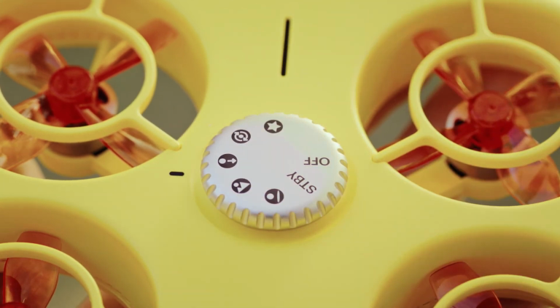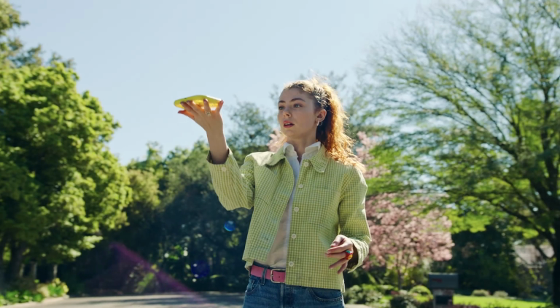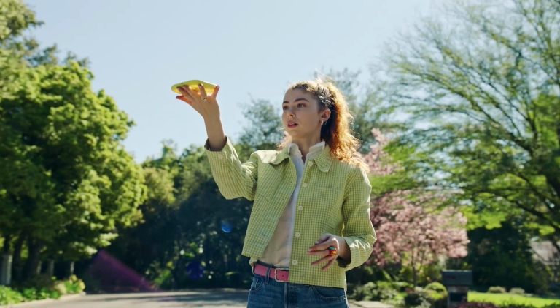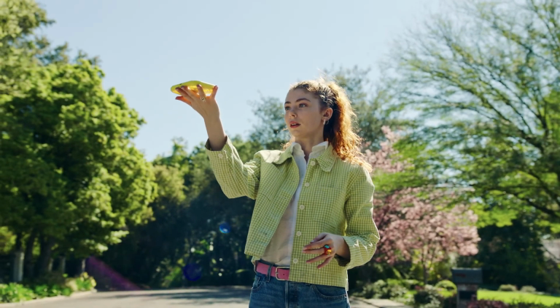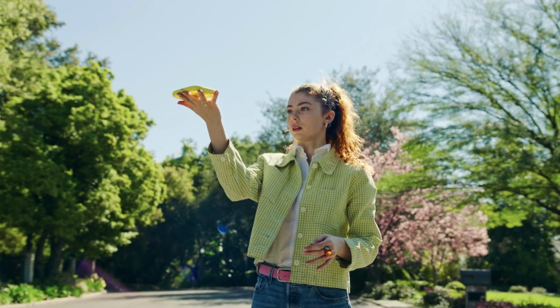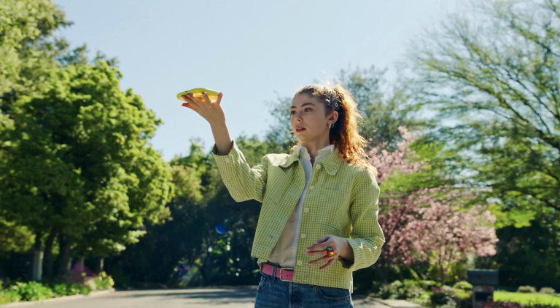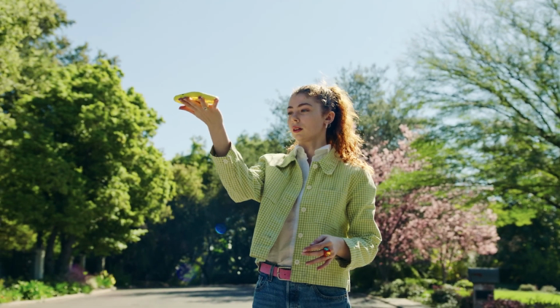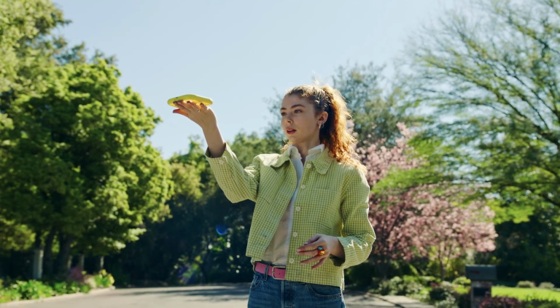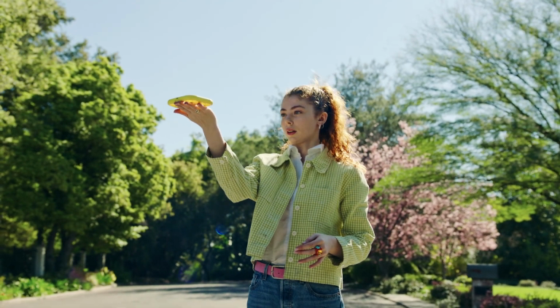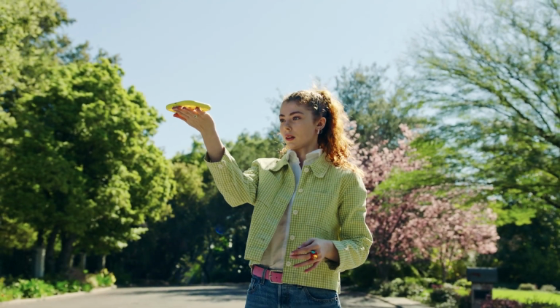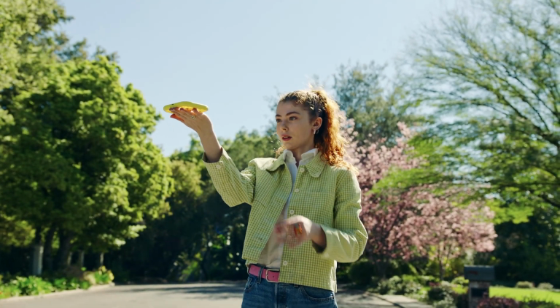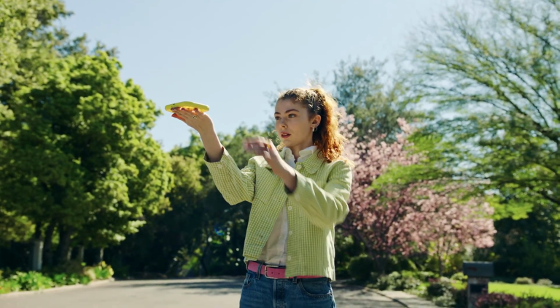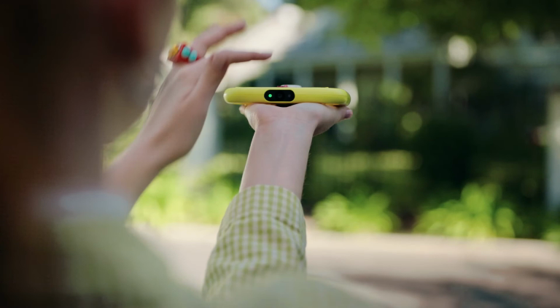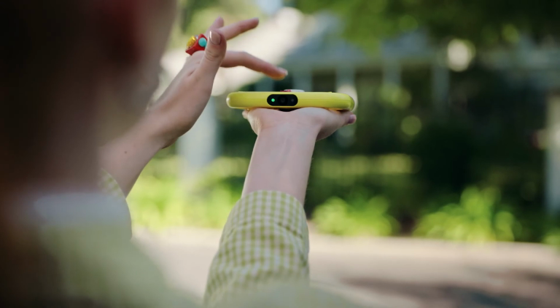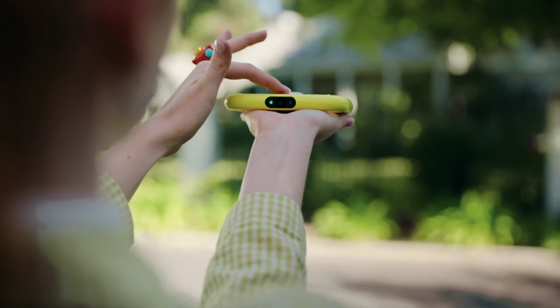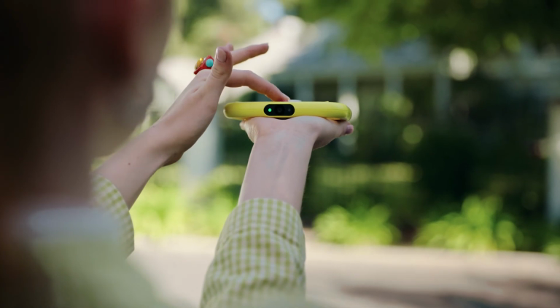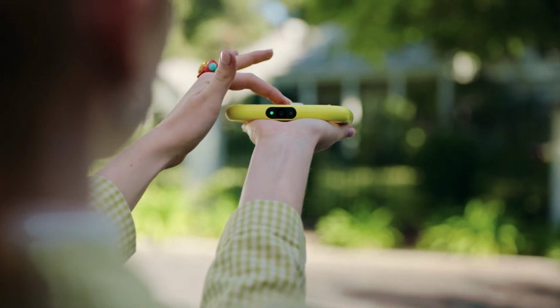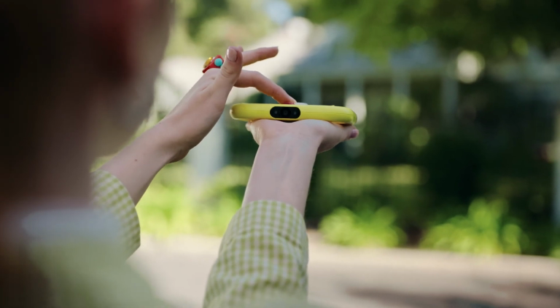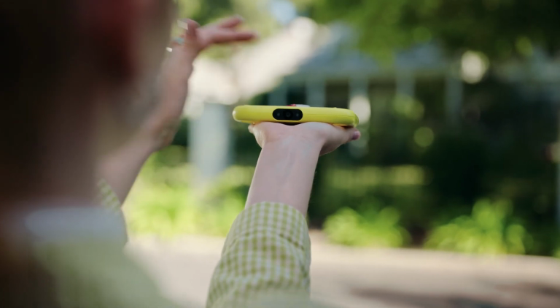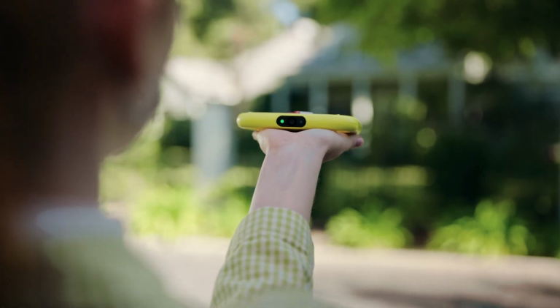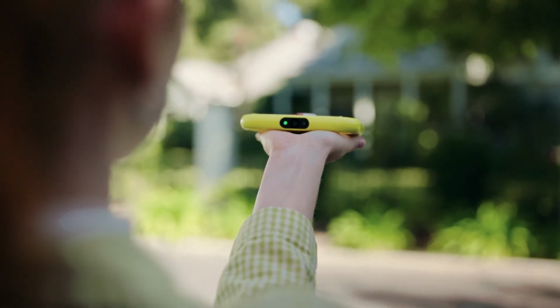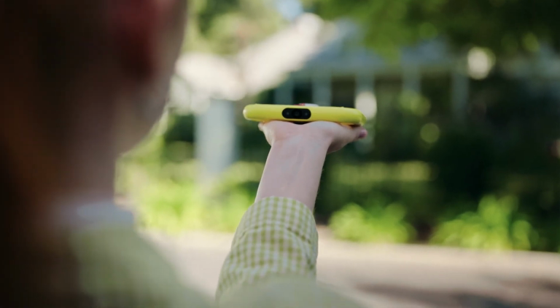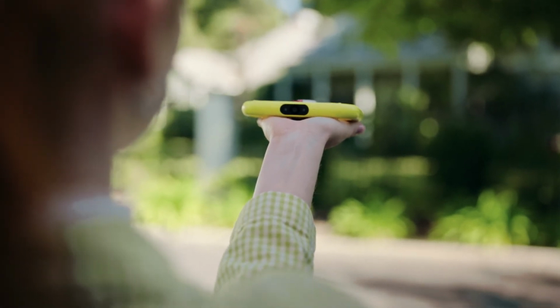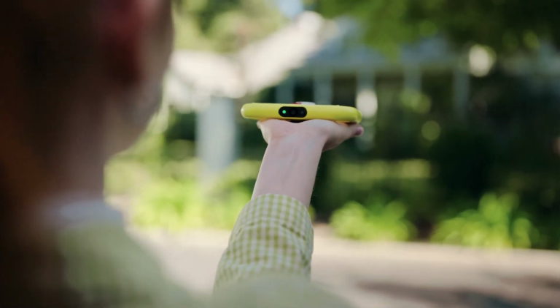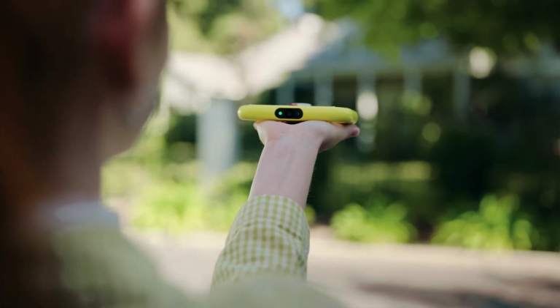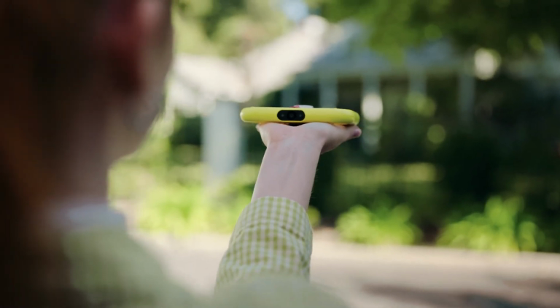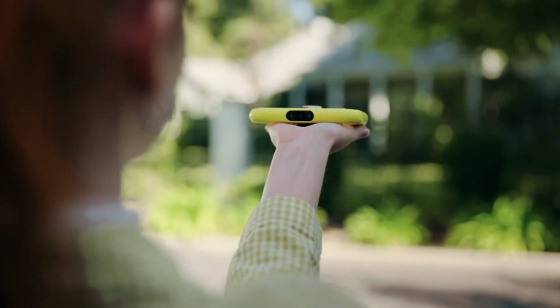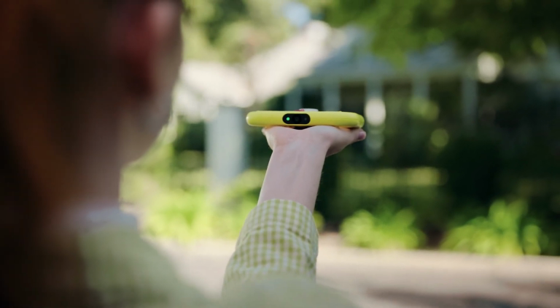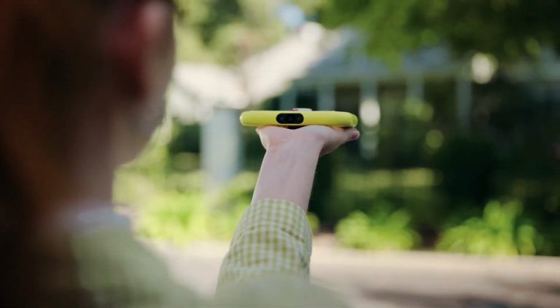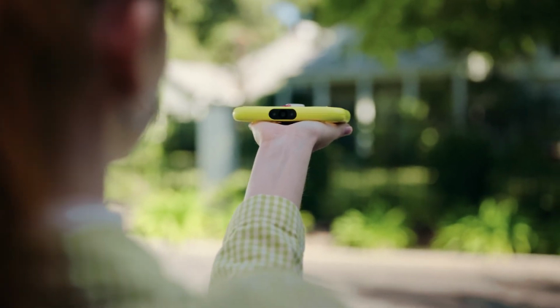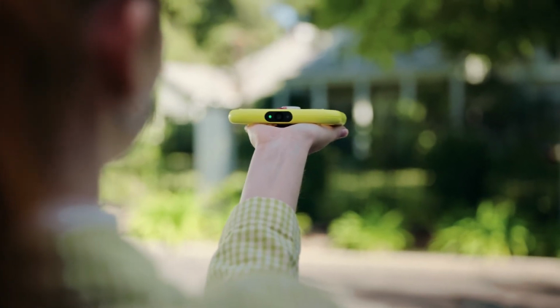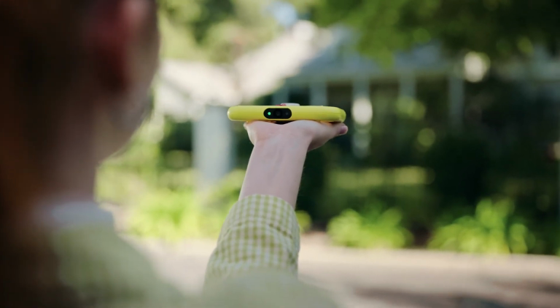Hold Pixie flat in your palm and raise it to eye level with the camera facing you. Press the start button to begin Pixie Follow flight.